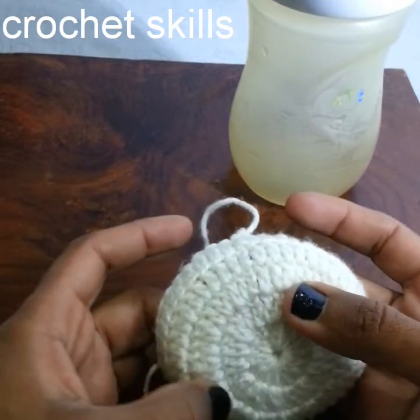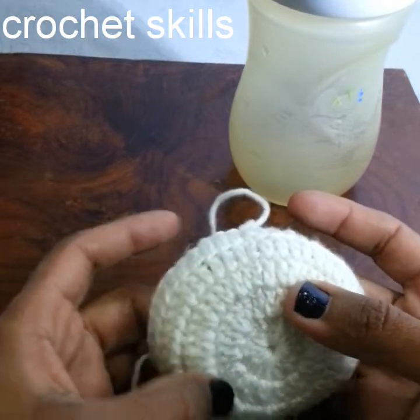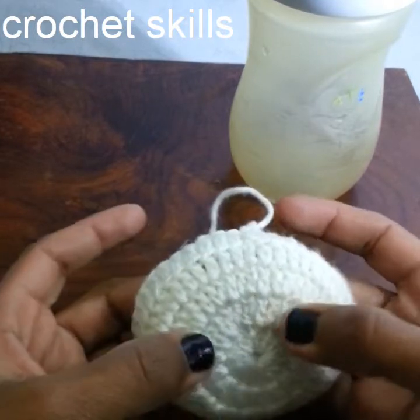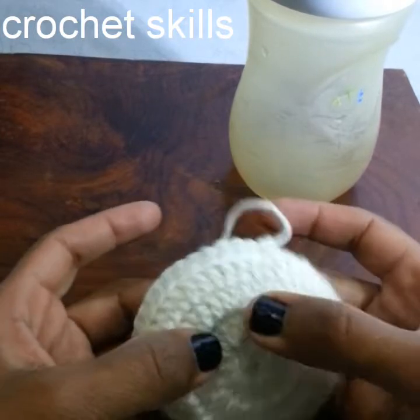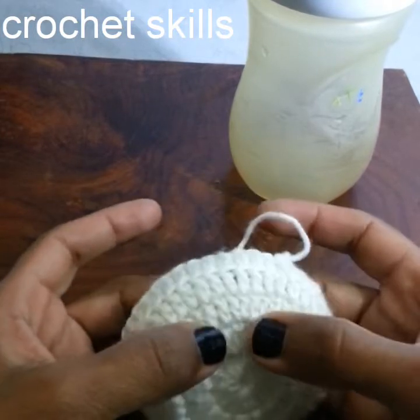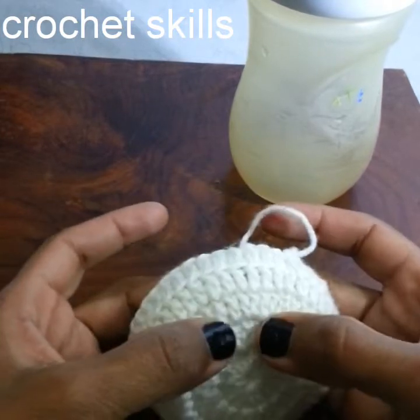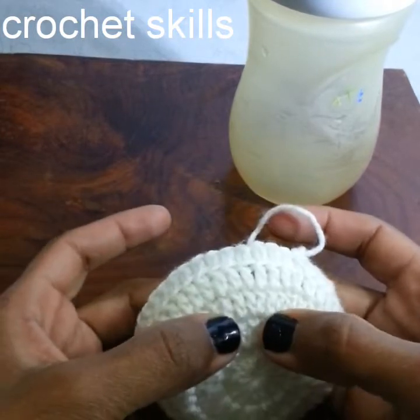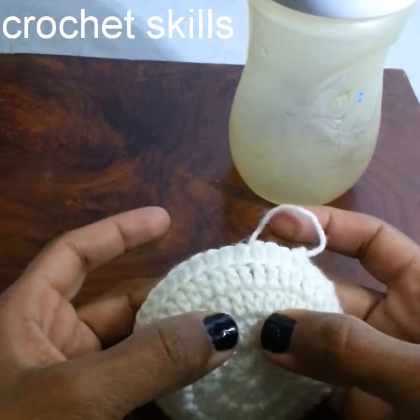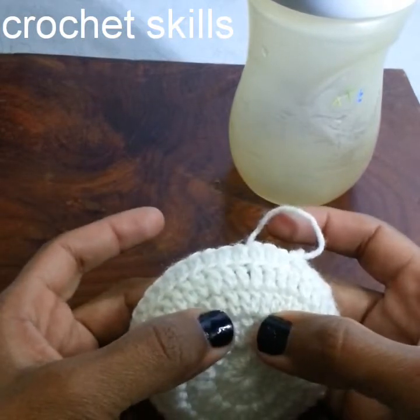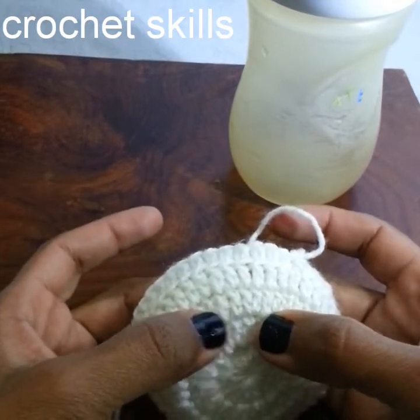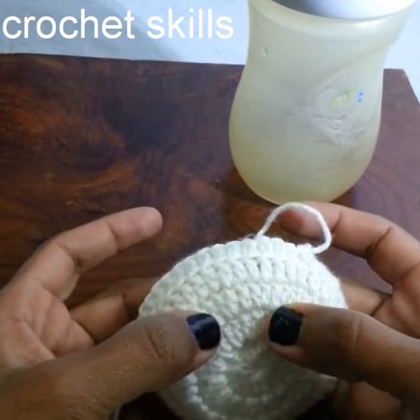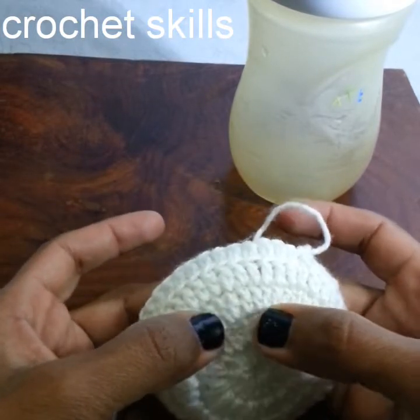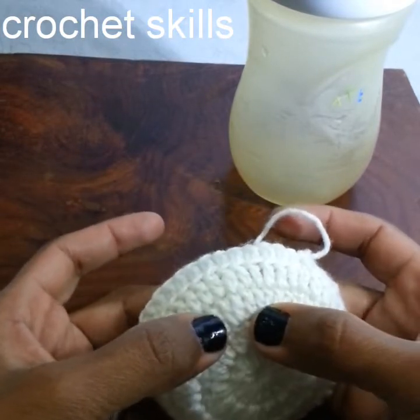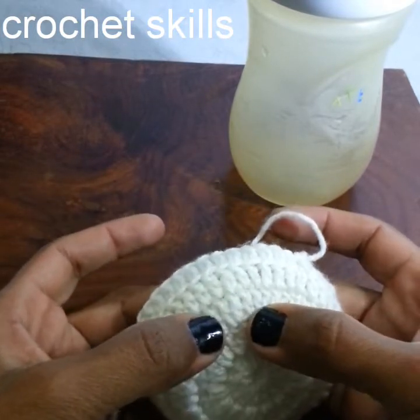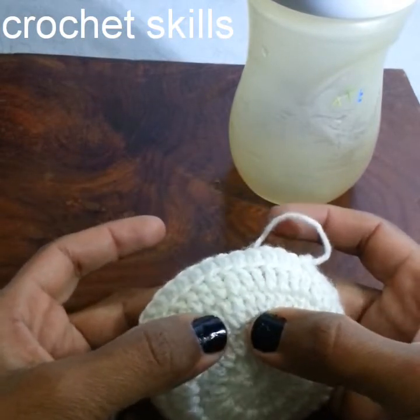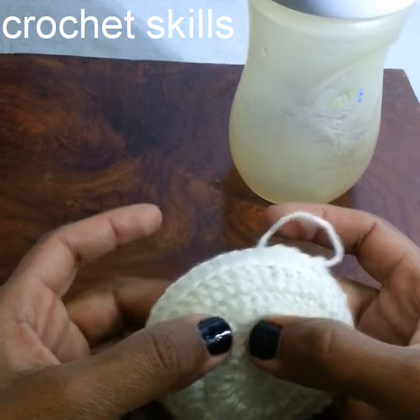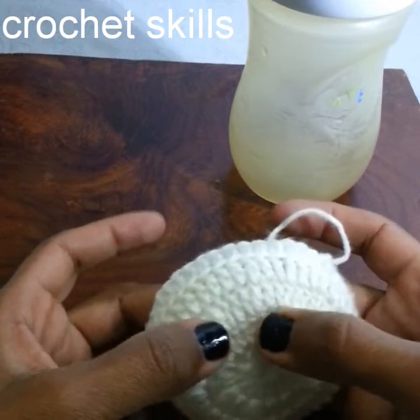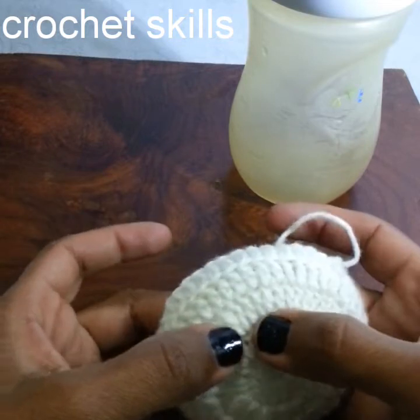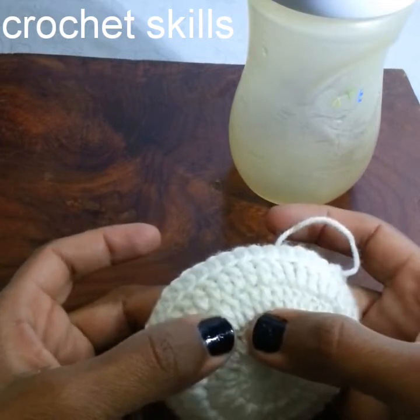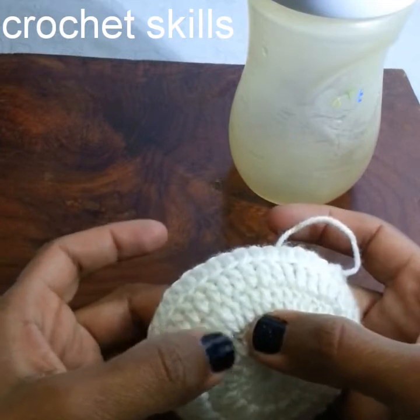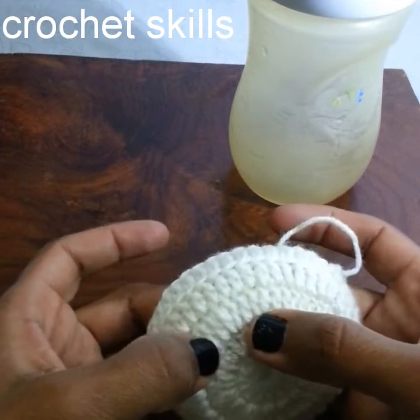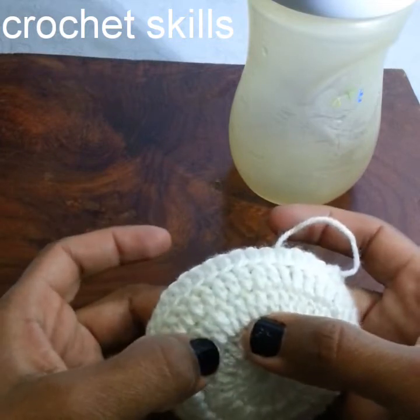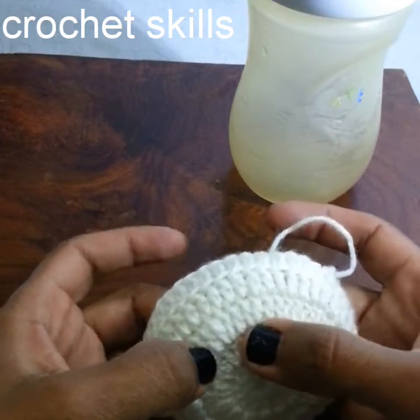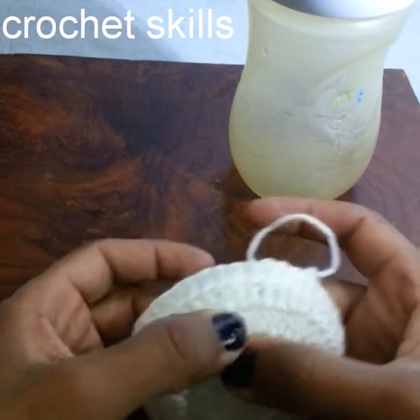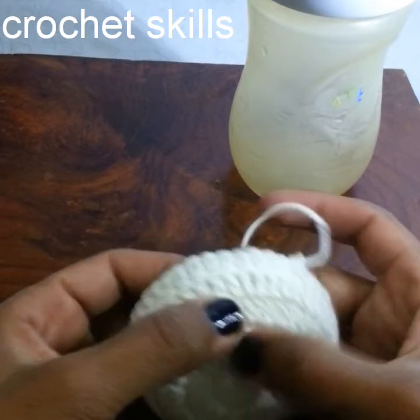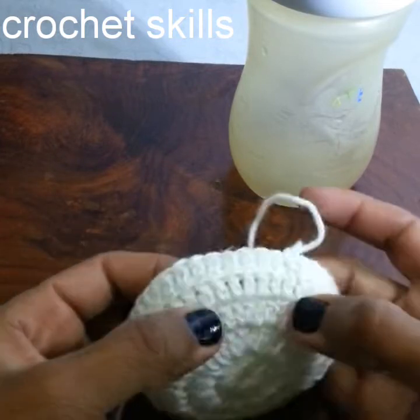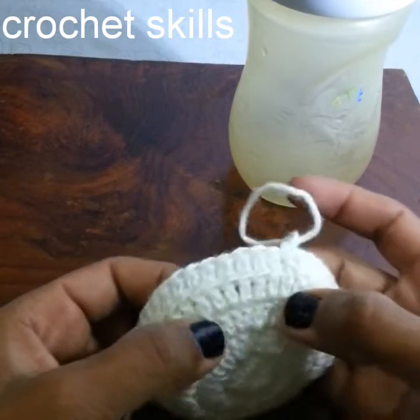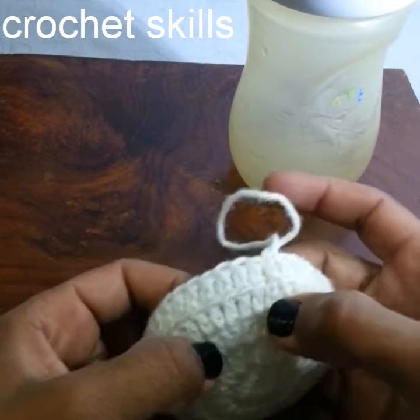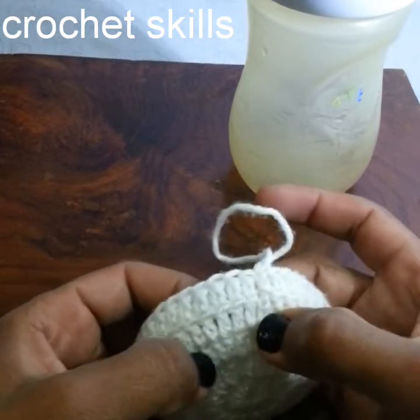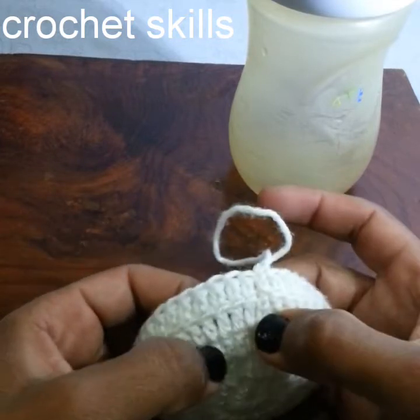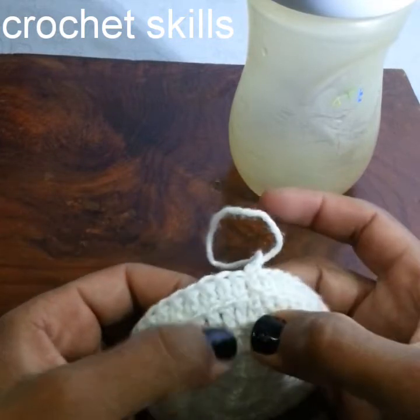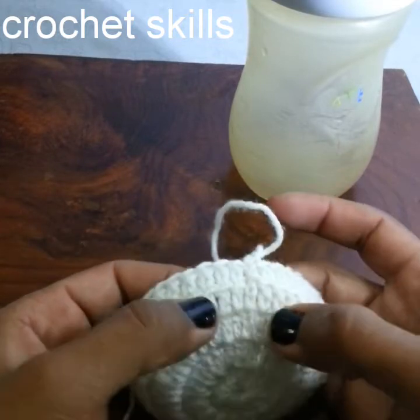Chain 3, then work 2 double crochets in a stitch and 1 into the next. Repeat: 2 in a stitch and 1 into the next, then make a slip stitch.